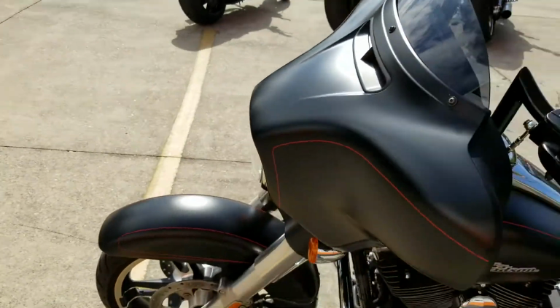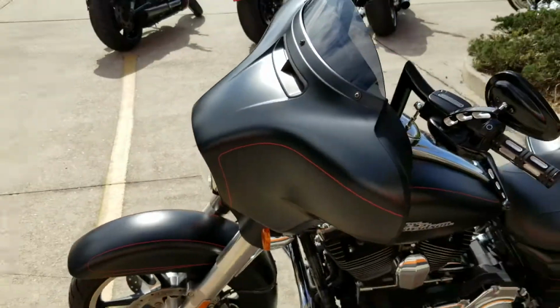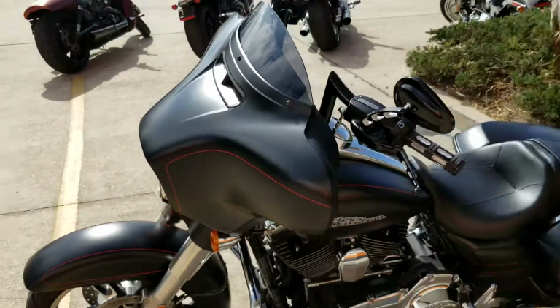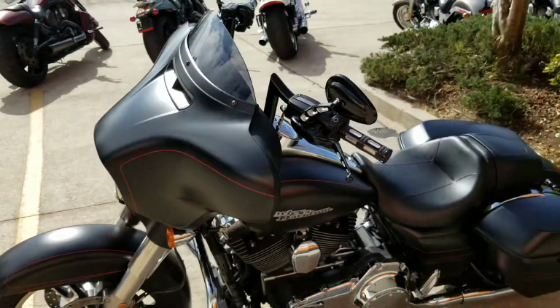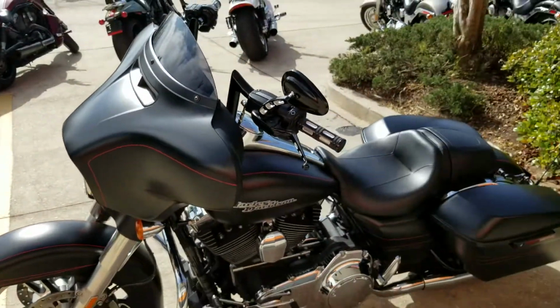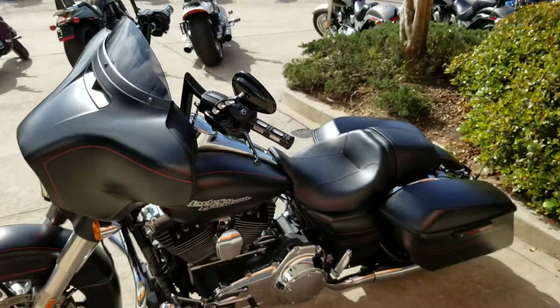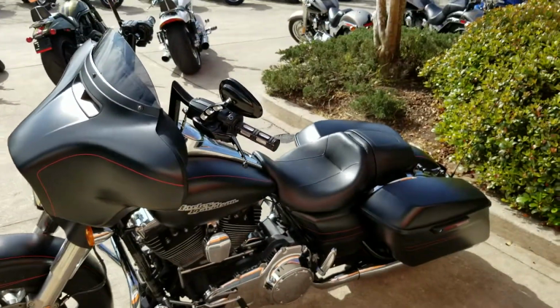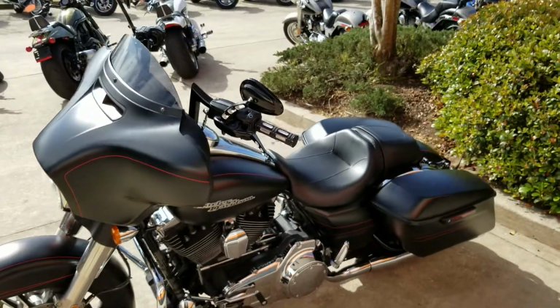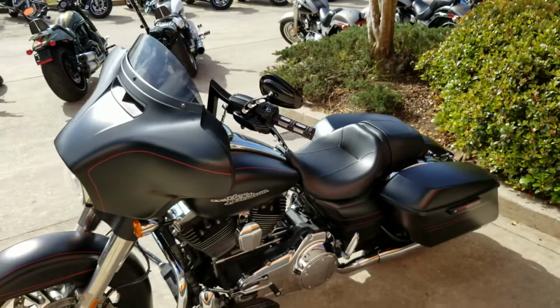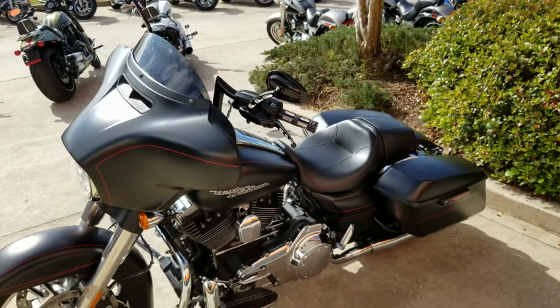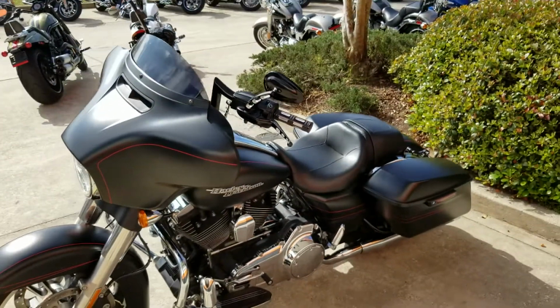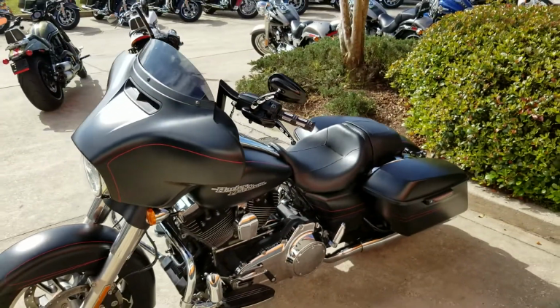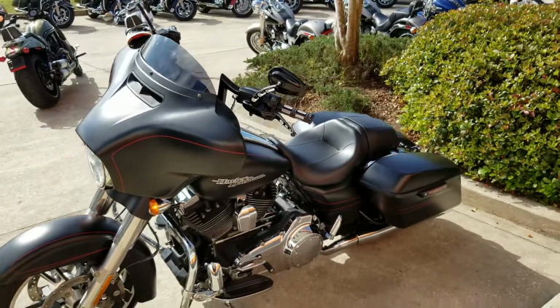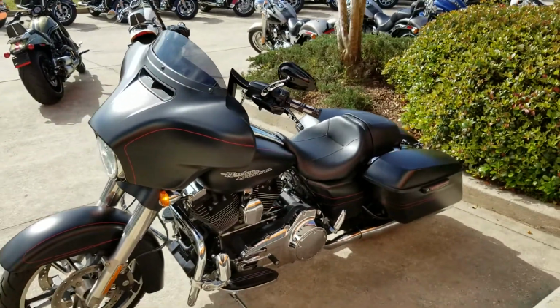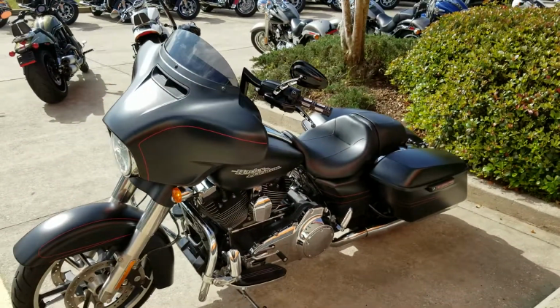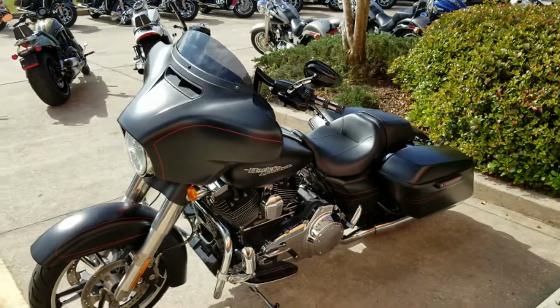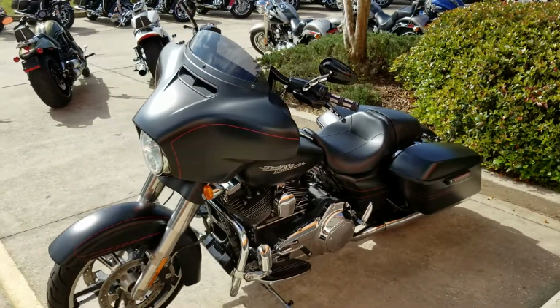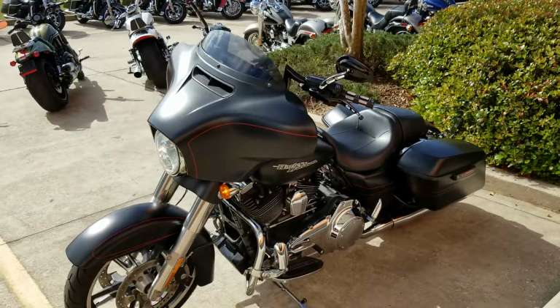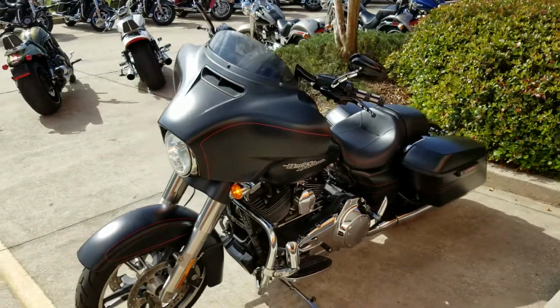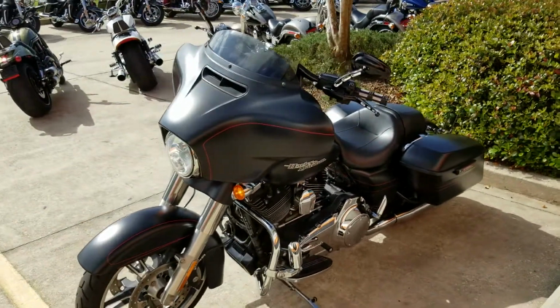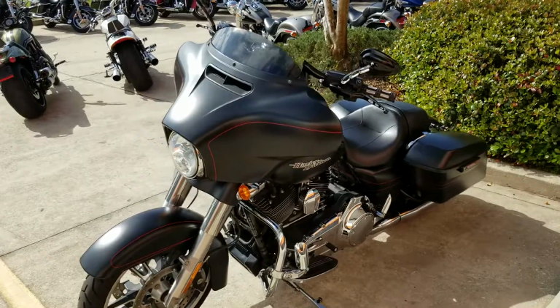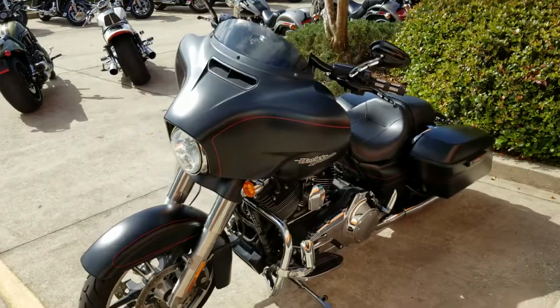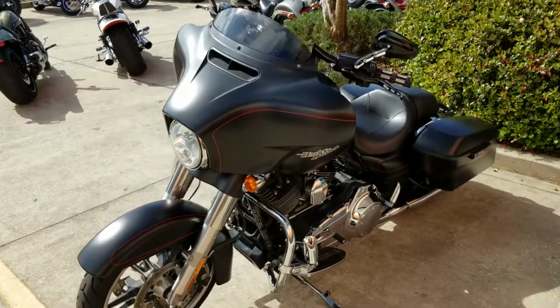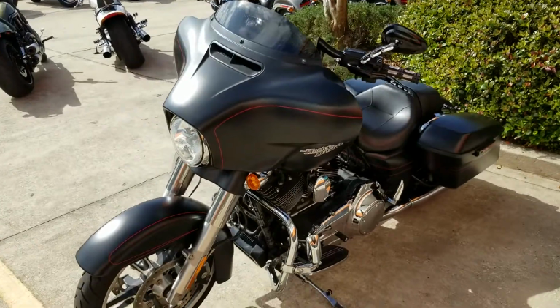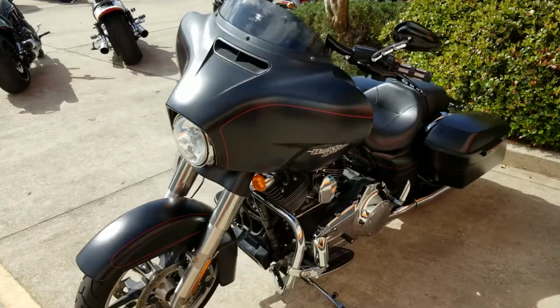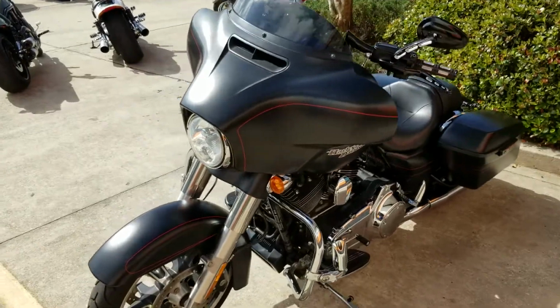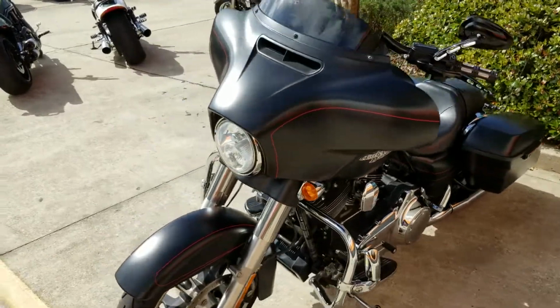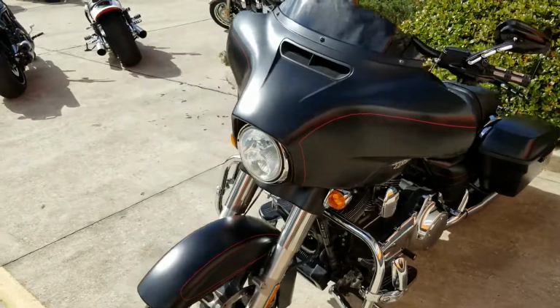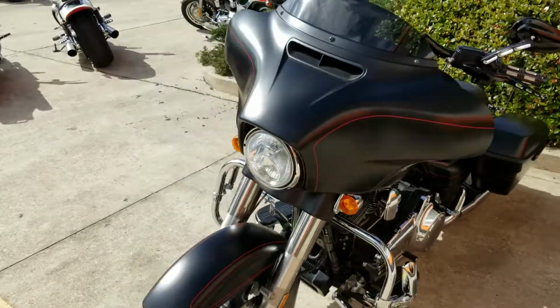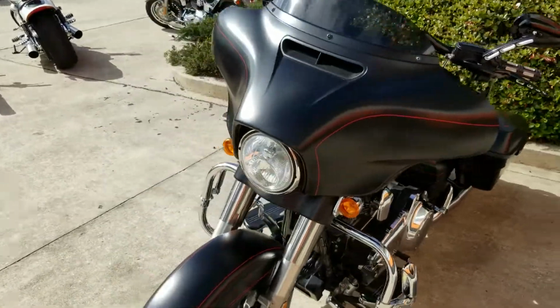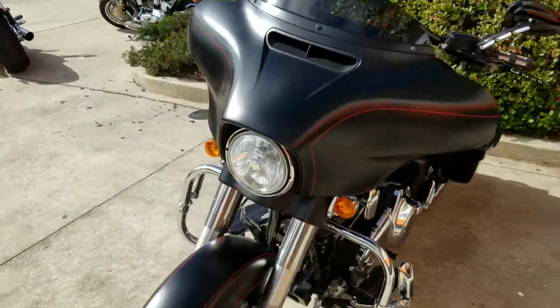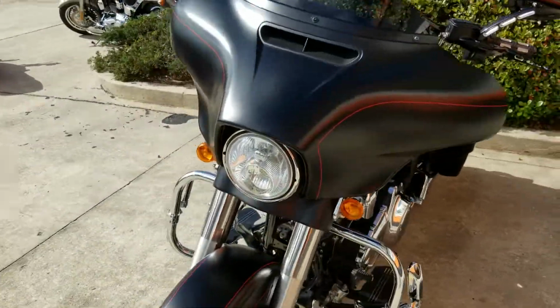Give us a call at 504-662-1622. Remember, we'll take anything with an engine in on trade, and we'll ship these used bikes anywhere in the lower 48.